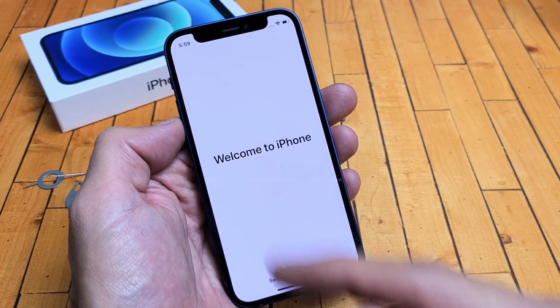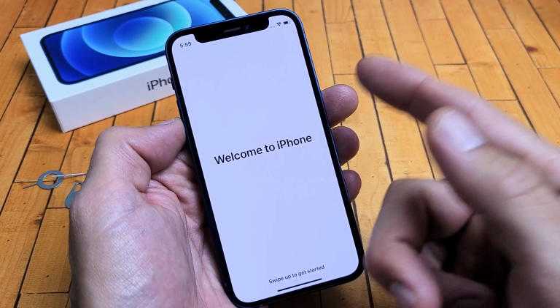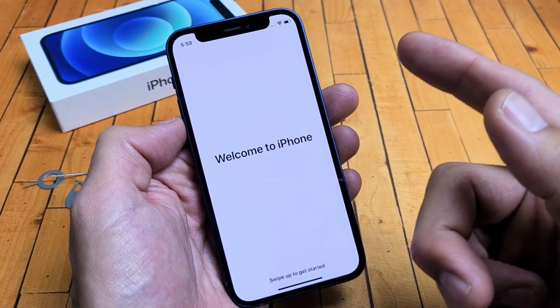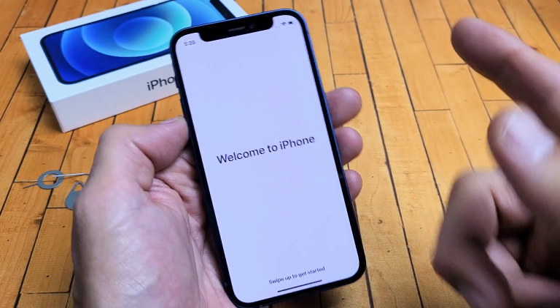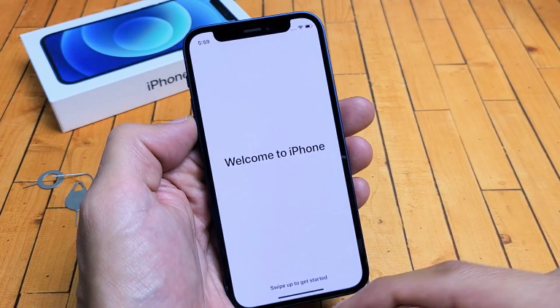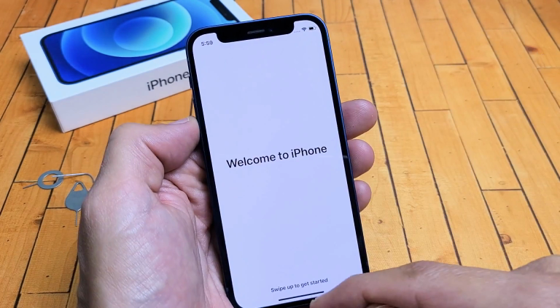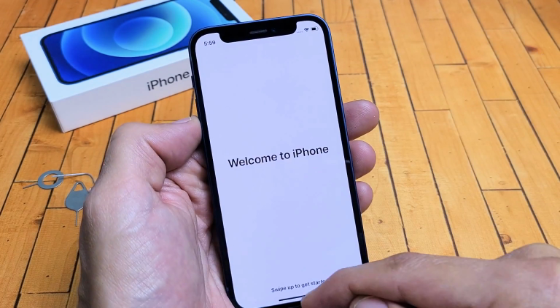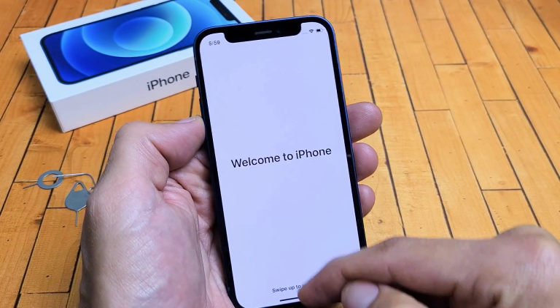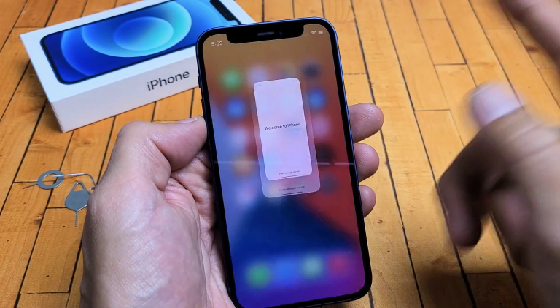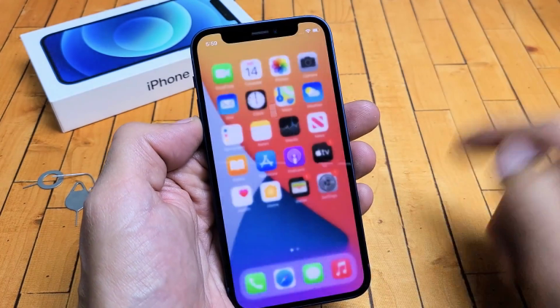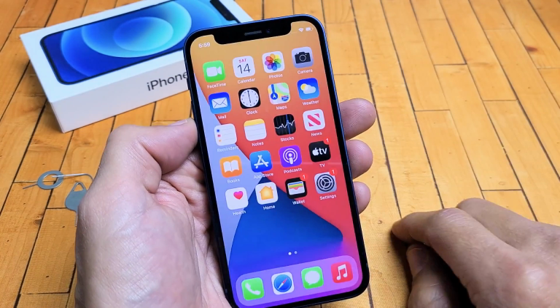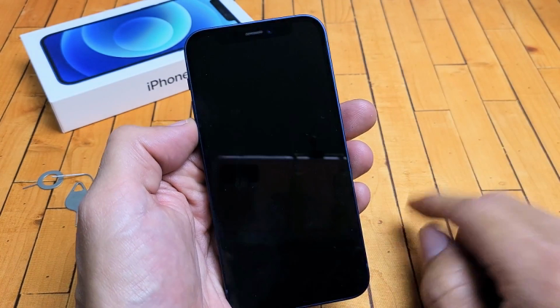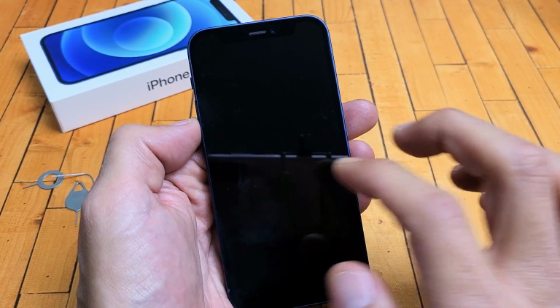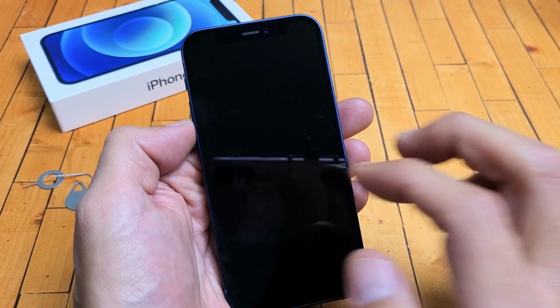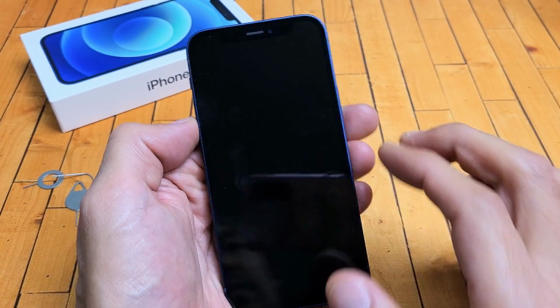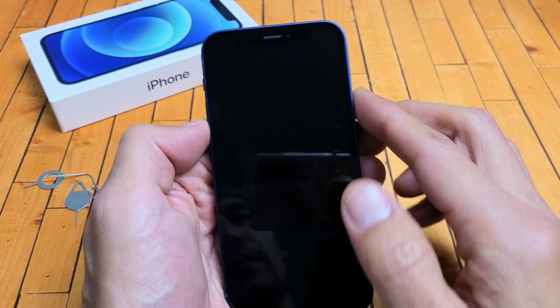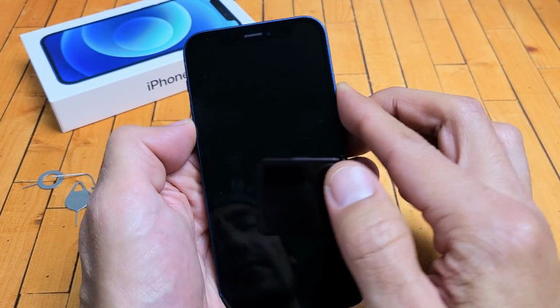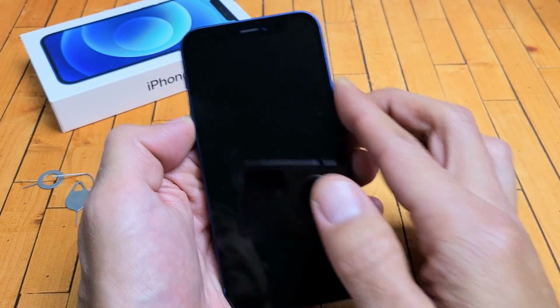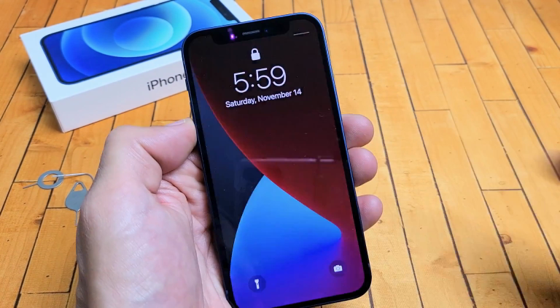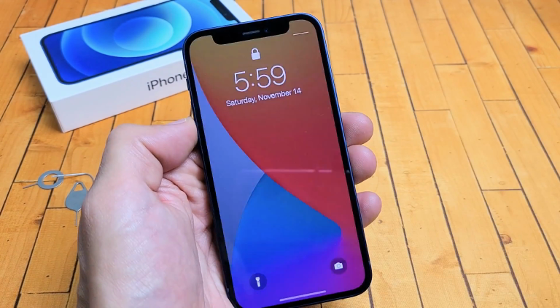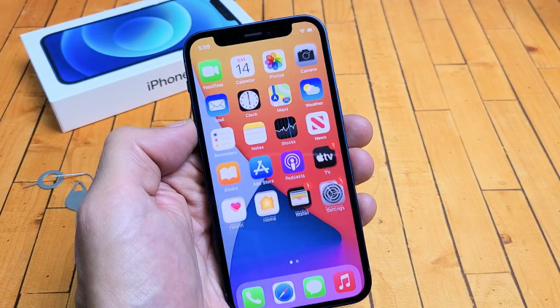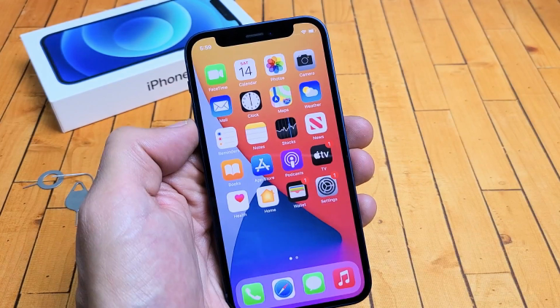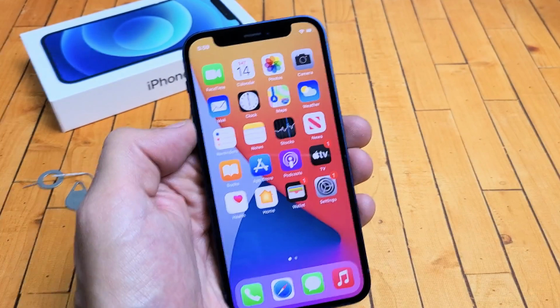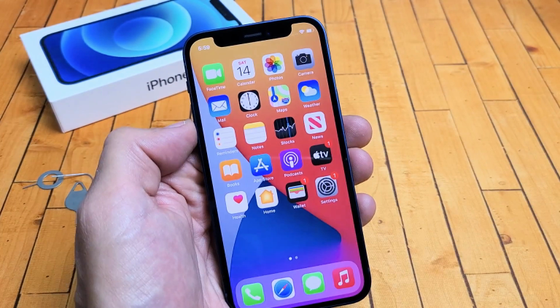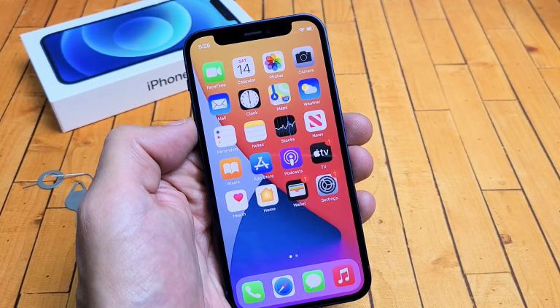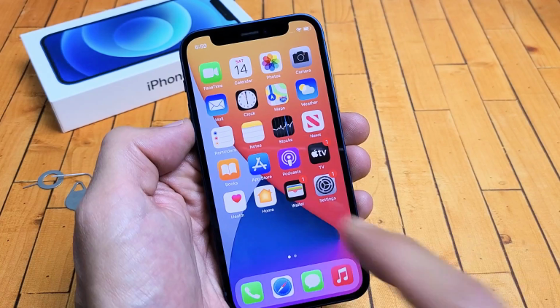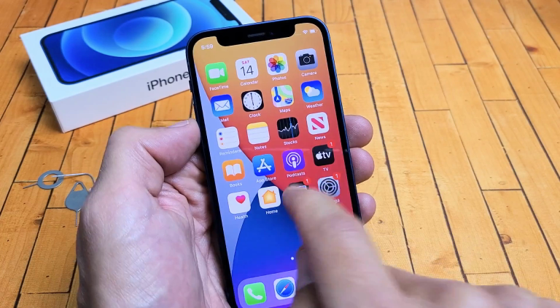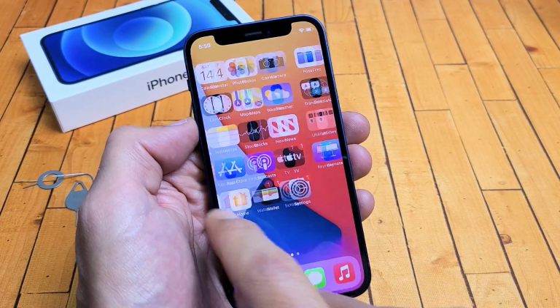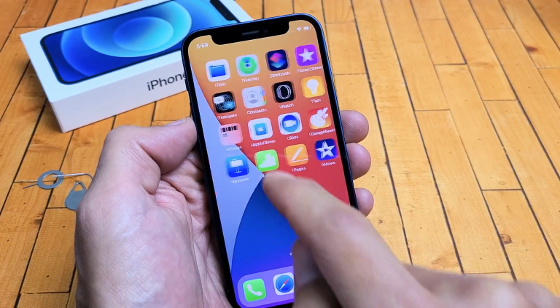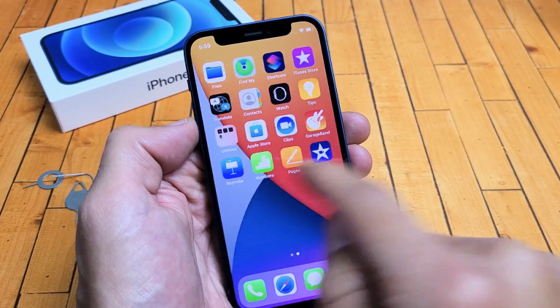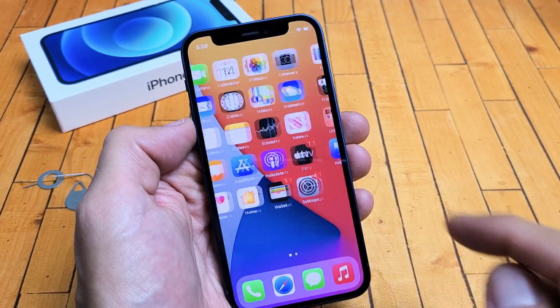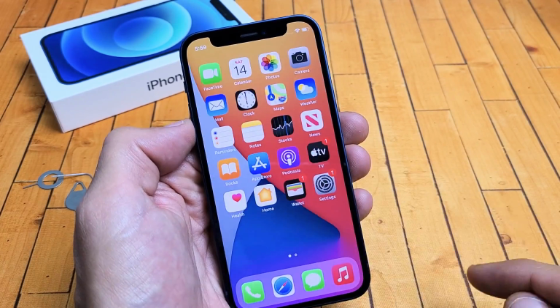Welcome to iPhone! Go ahead and slide up — and there we go. Nice fresh start.